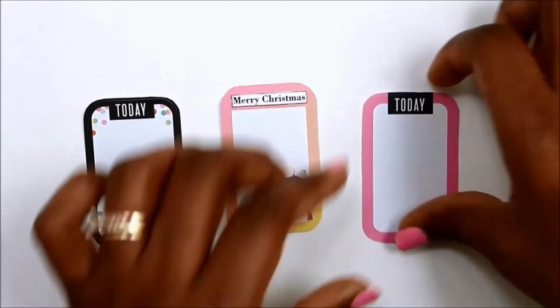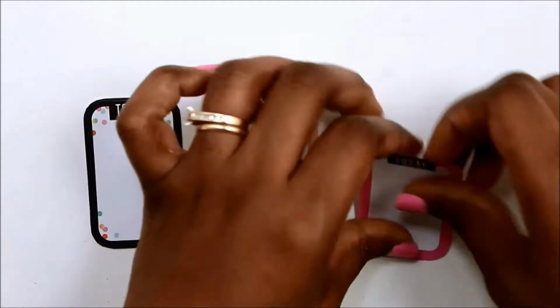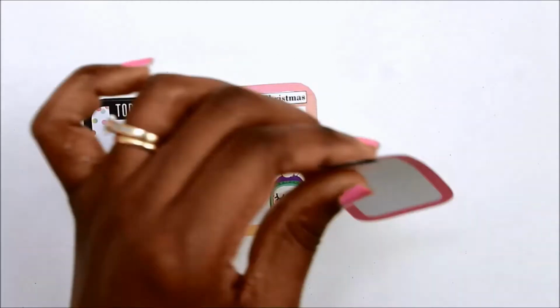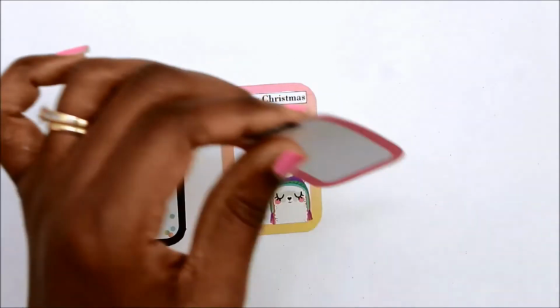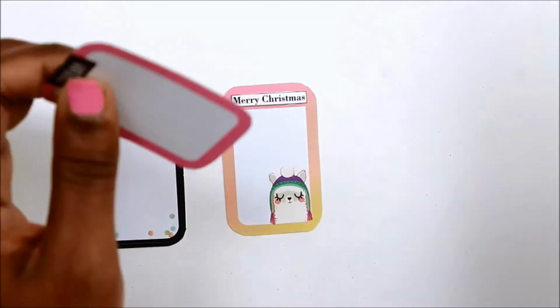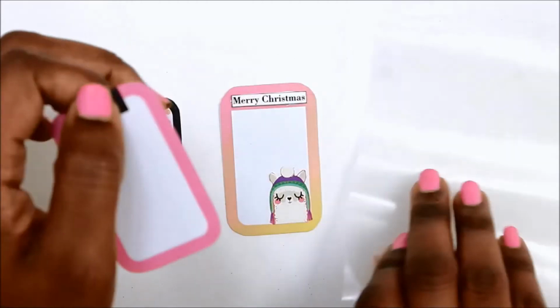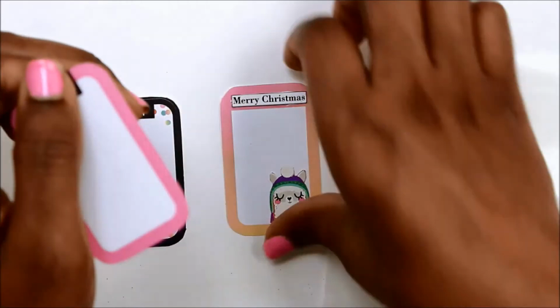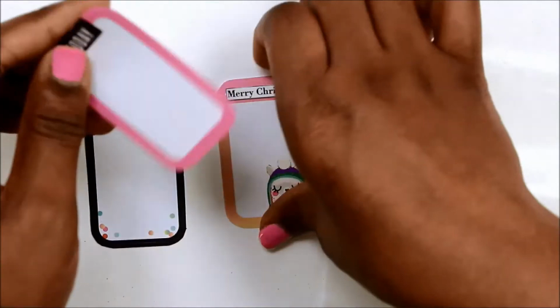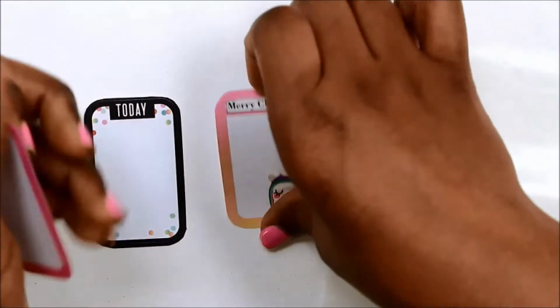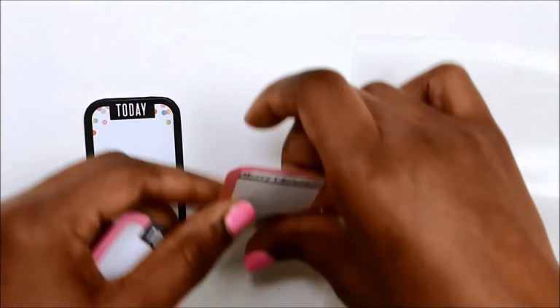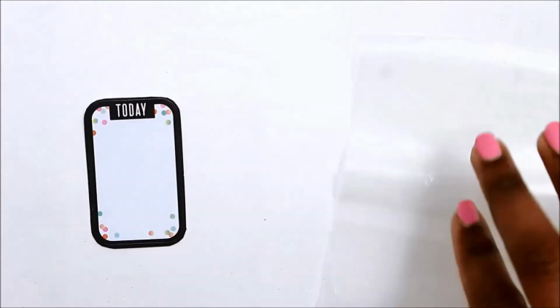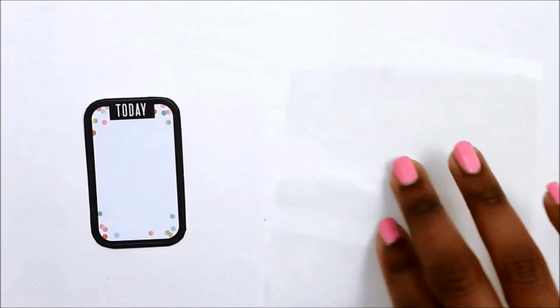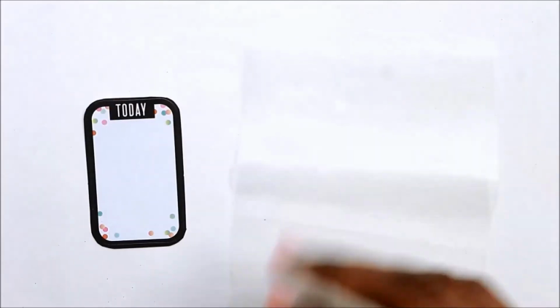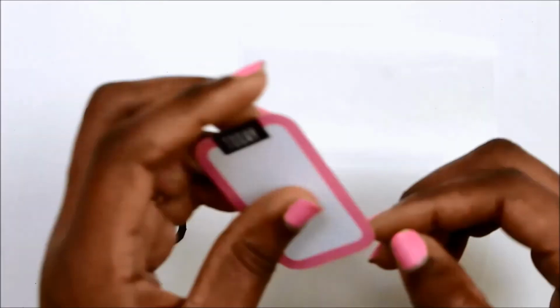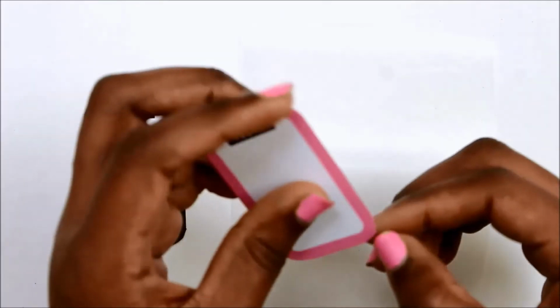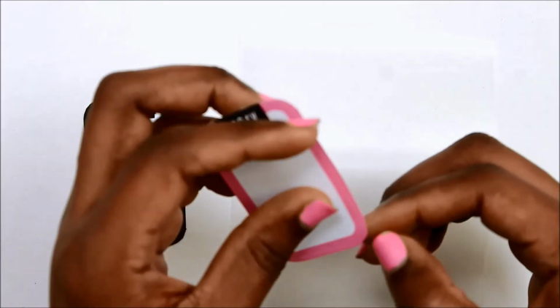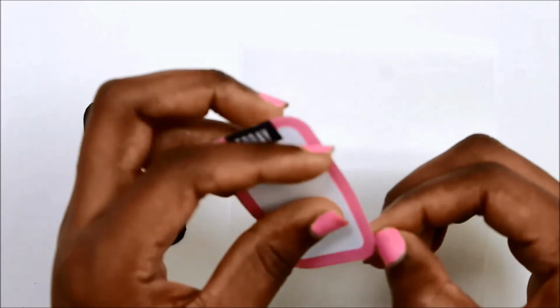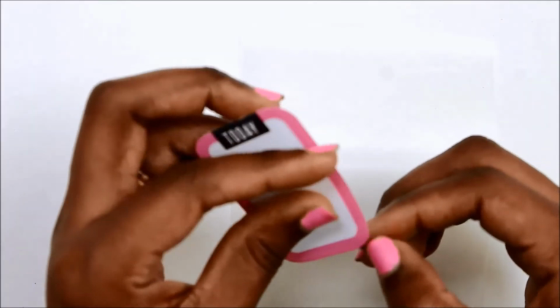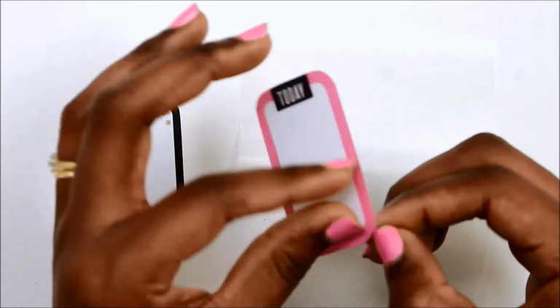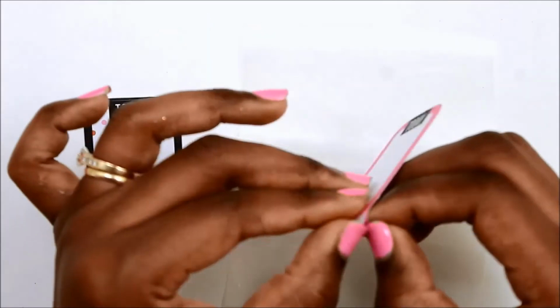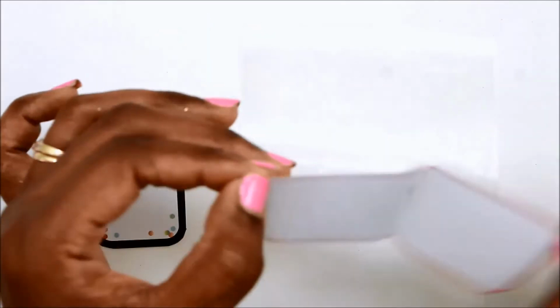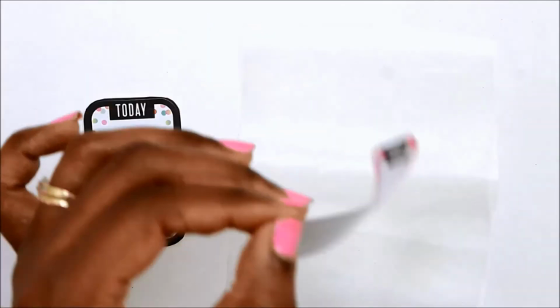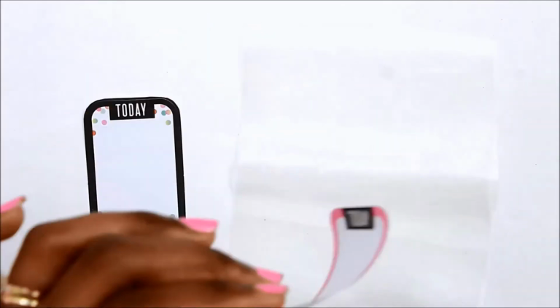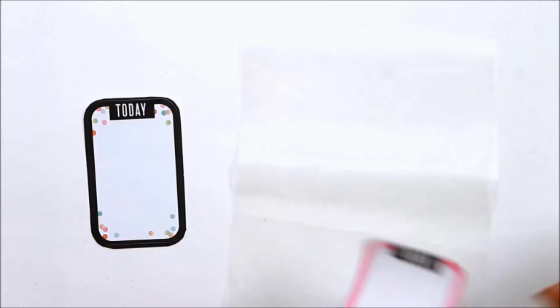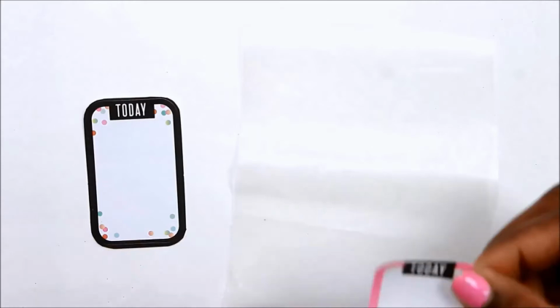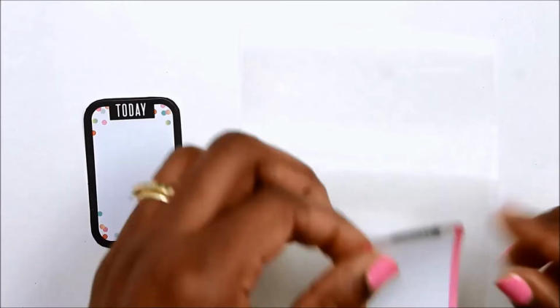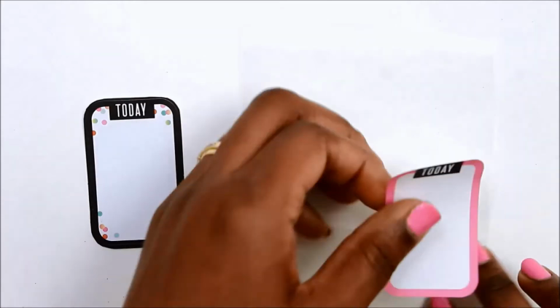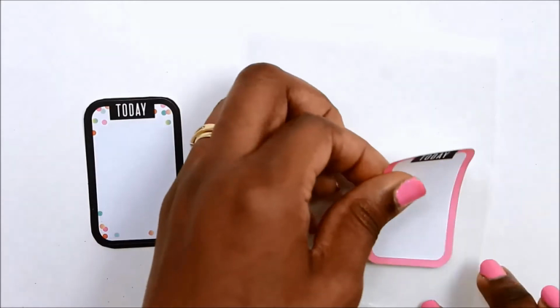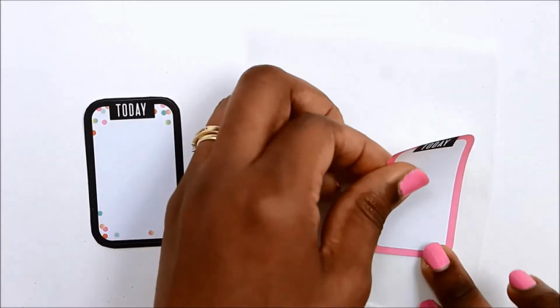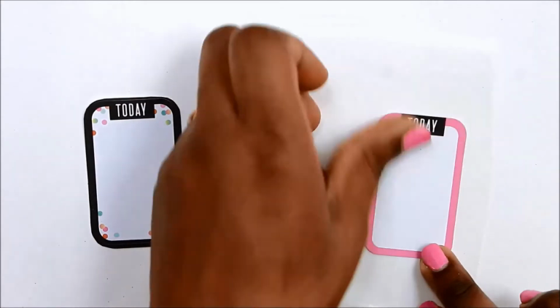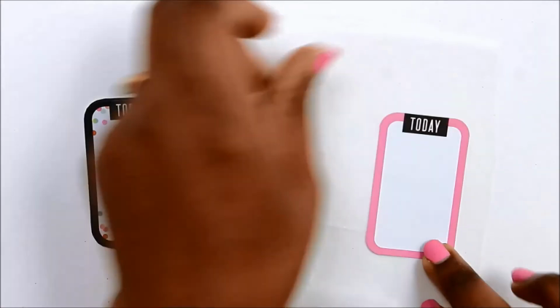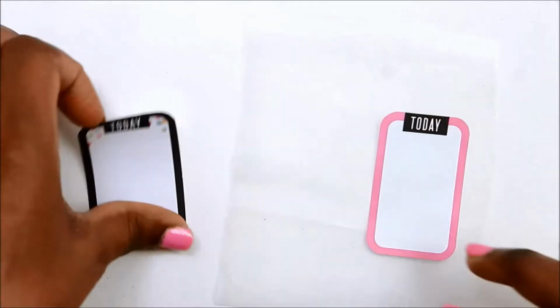I'm mounting some of the stickers on wax paper just to make it easier to peel off when you're ready to use them.